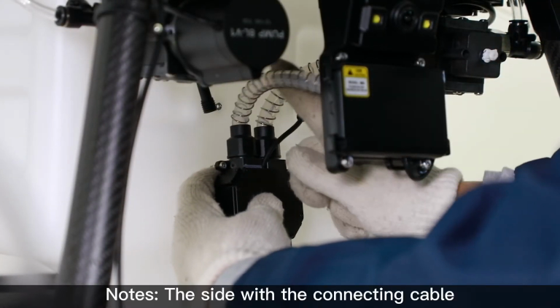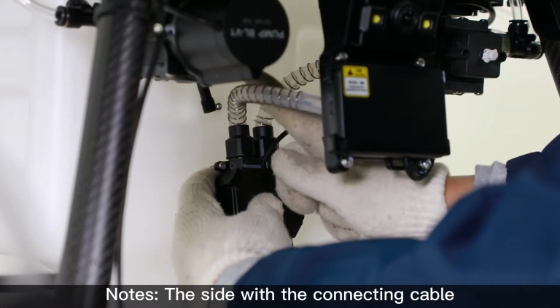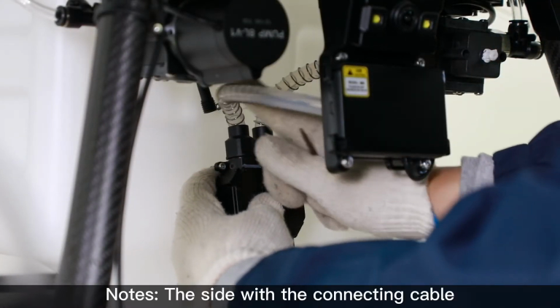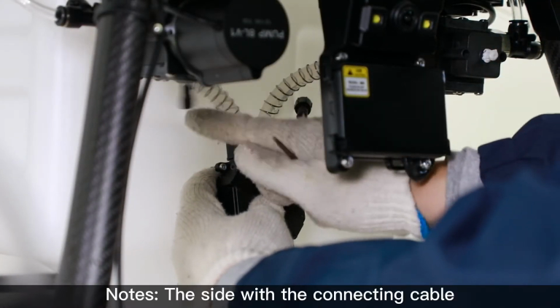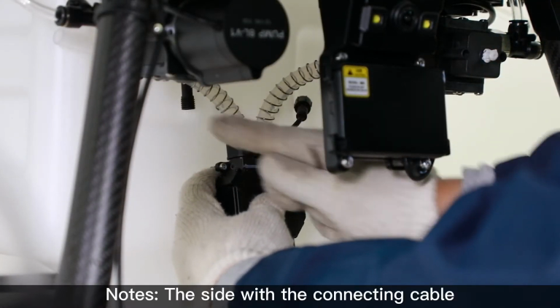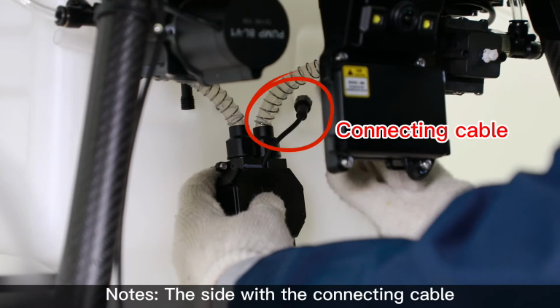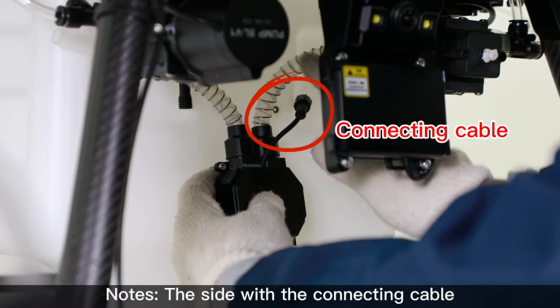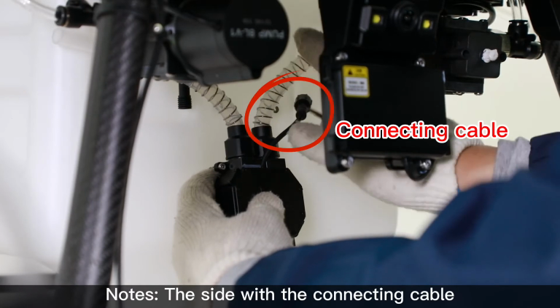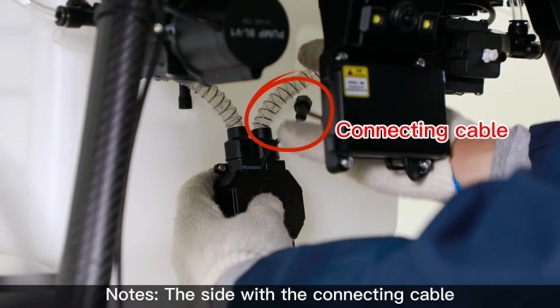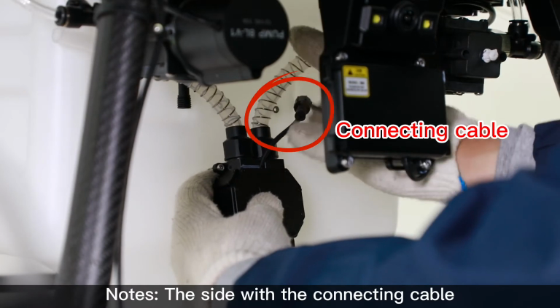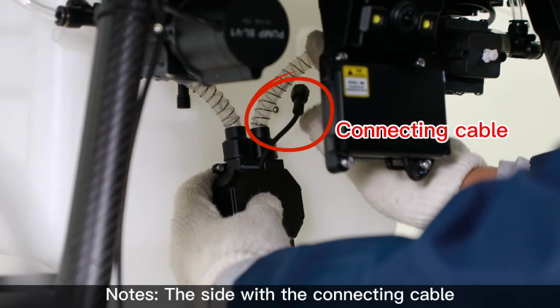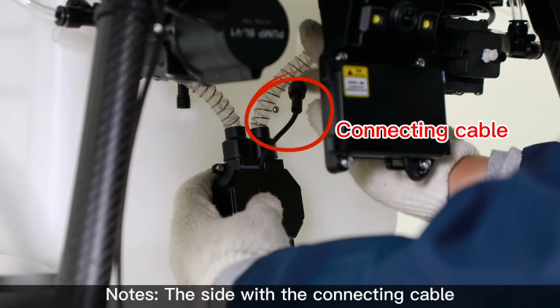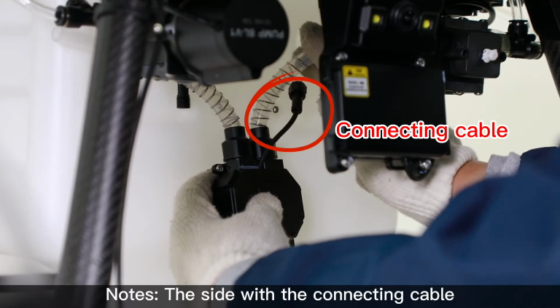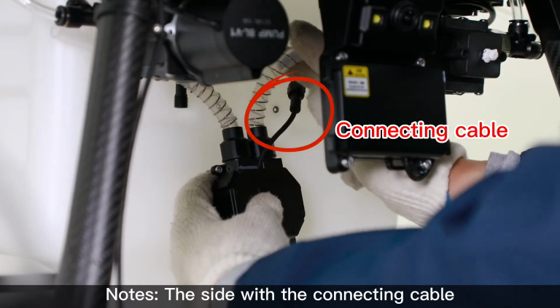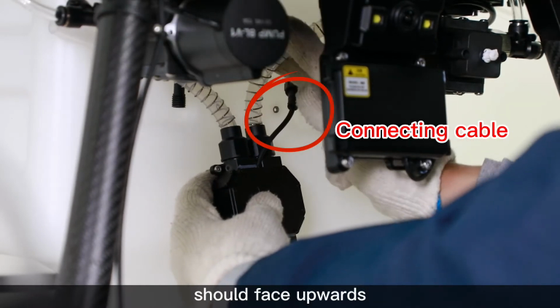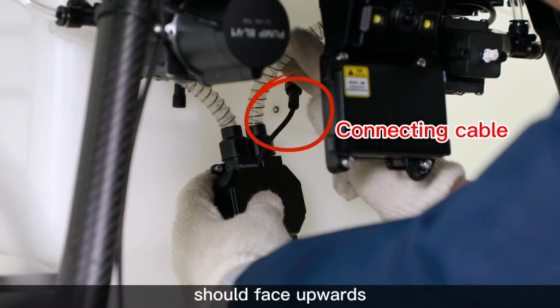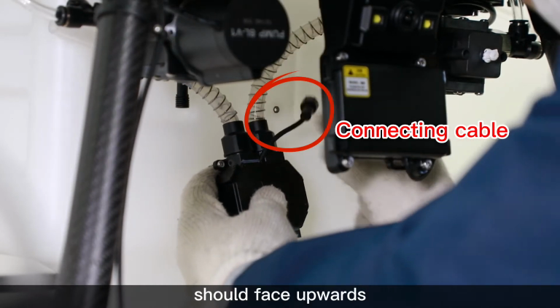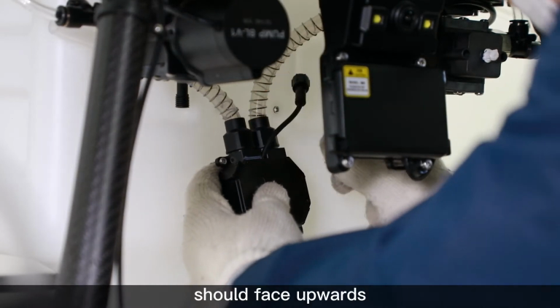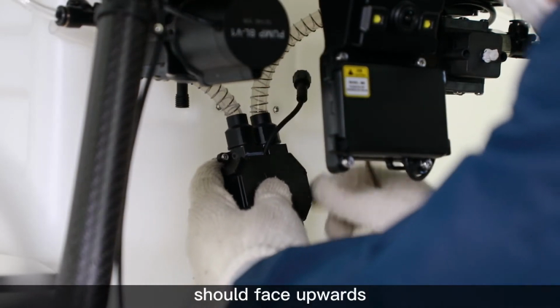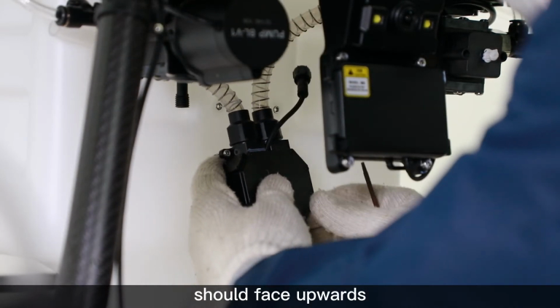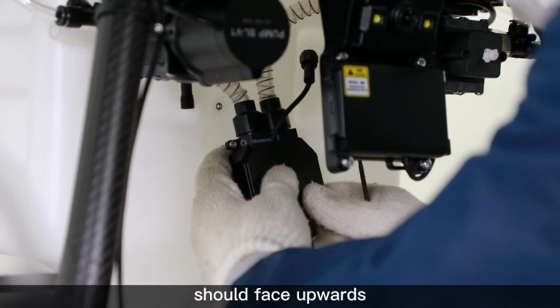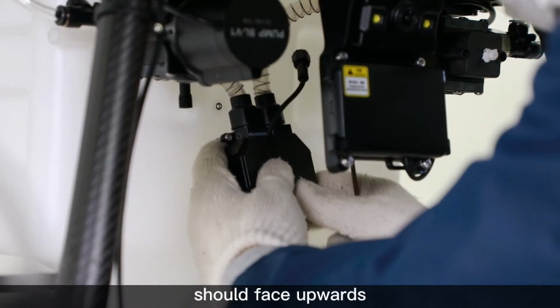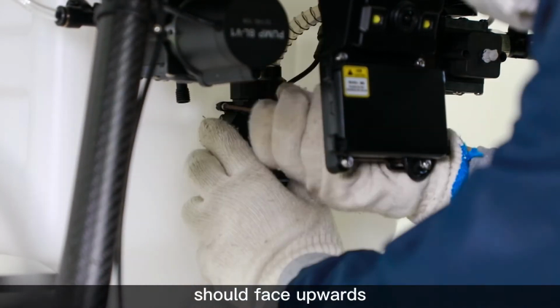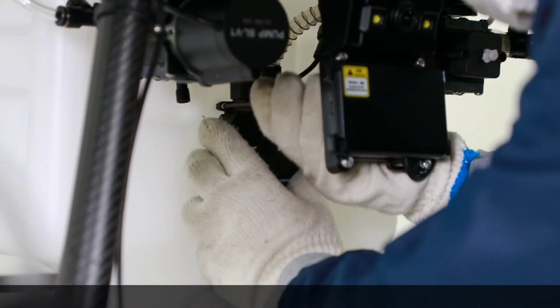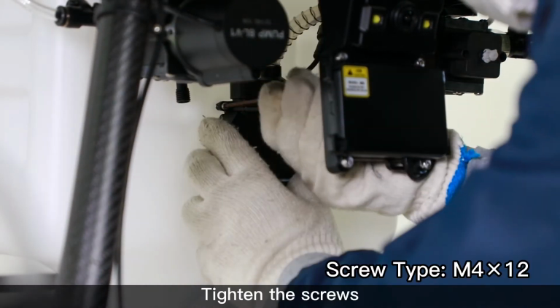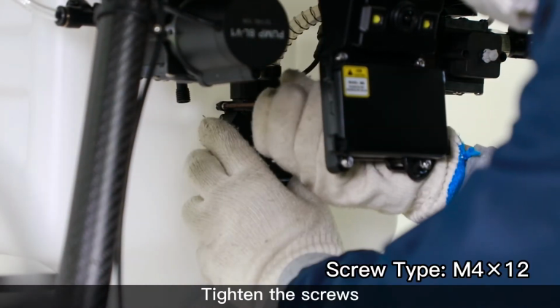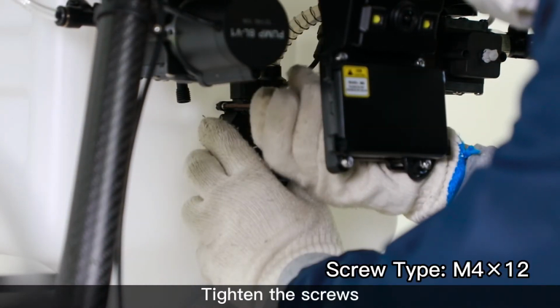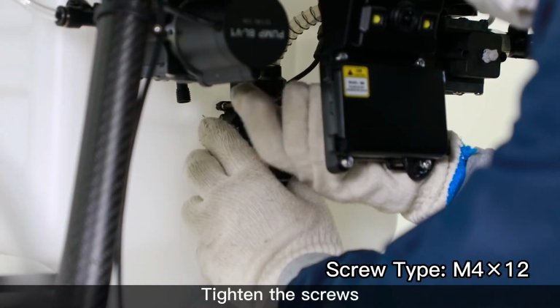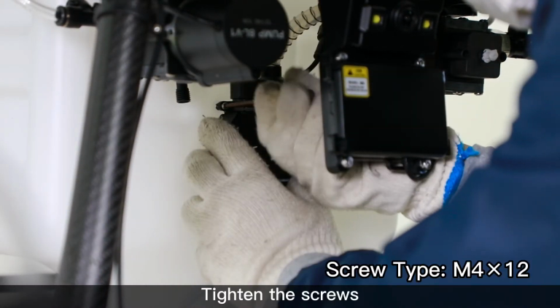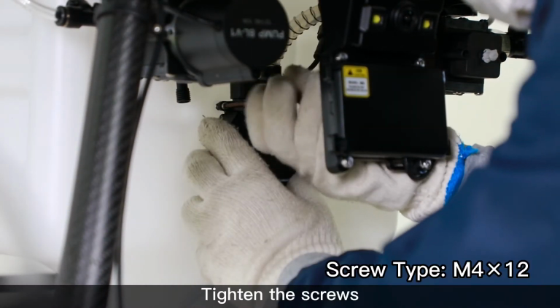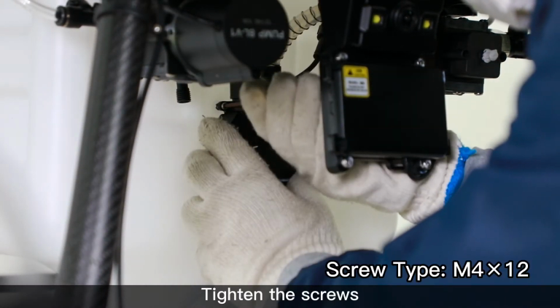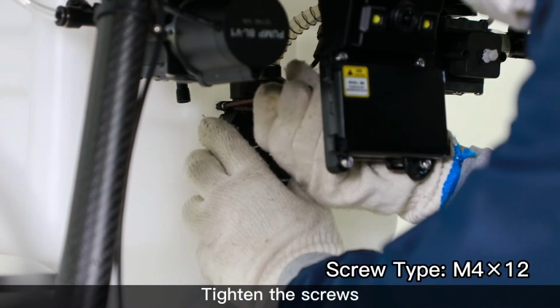Note: the side with the connecting cable should face upwards. Tighten the screws.